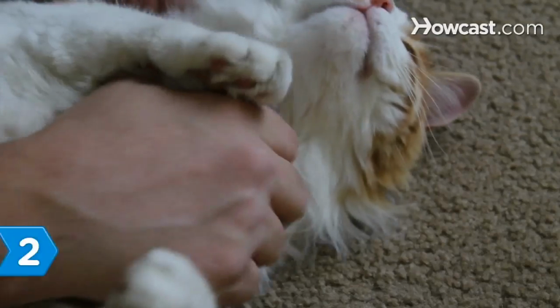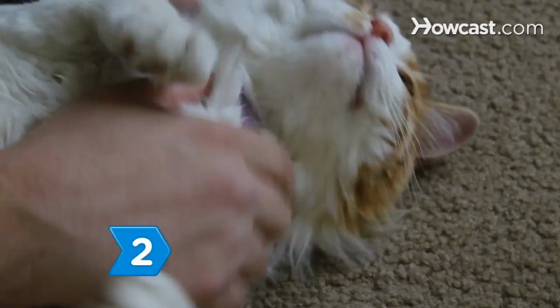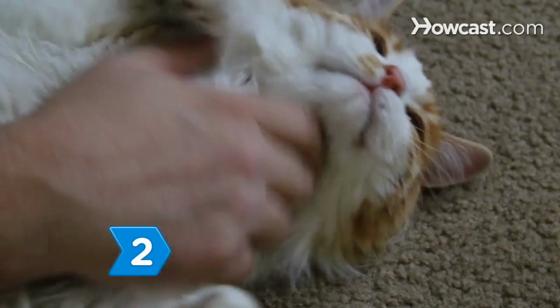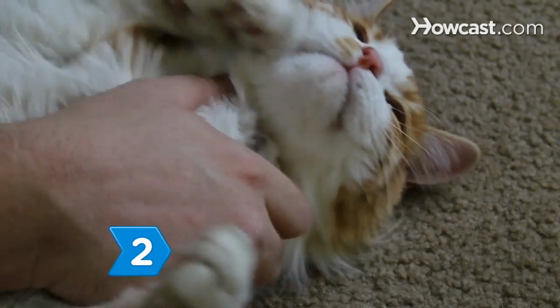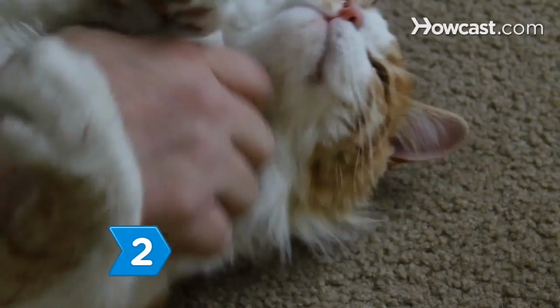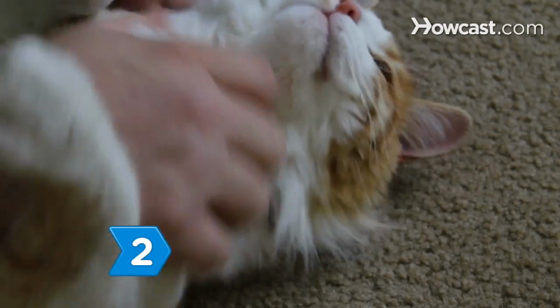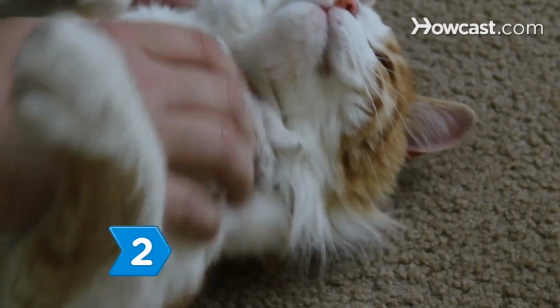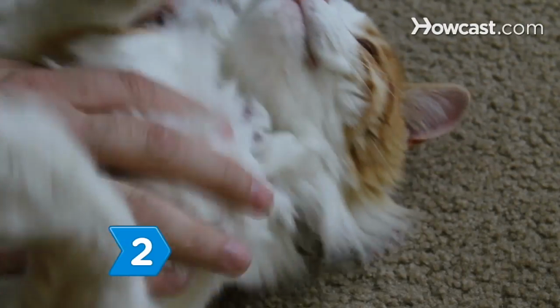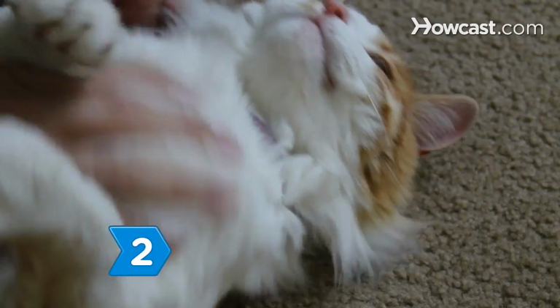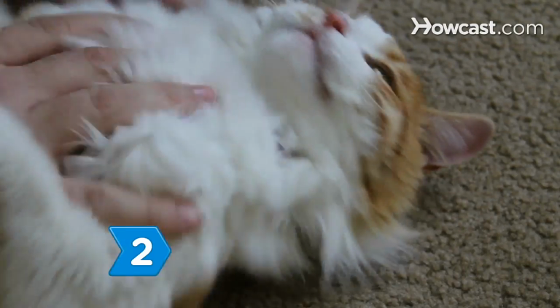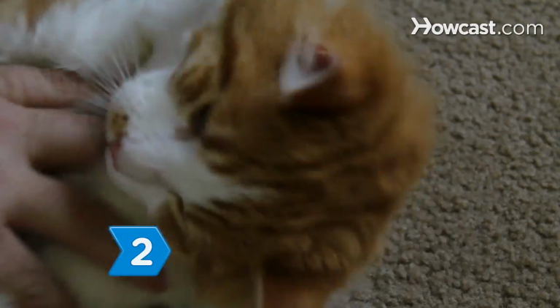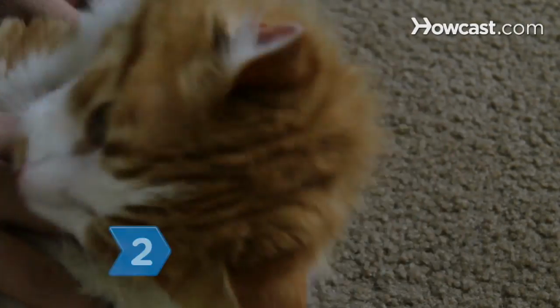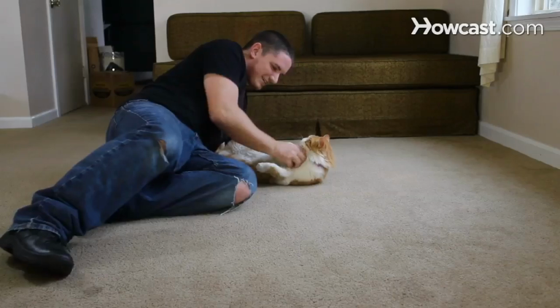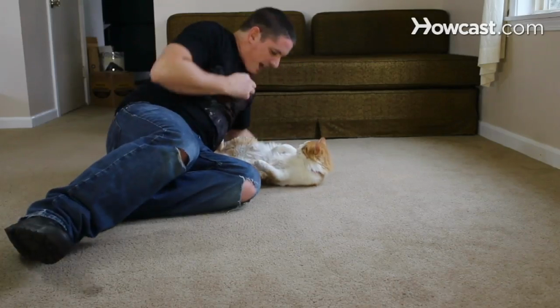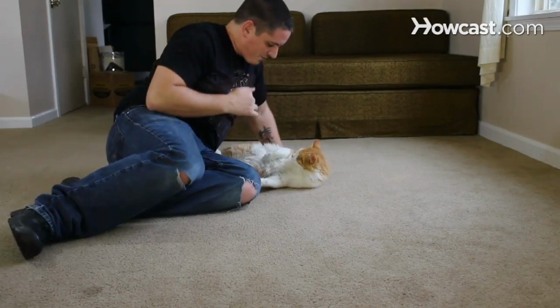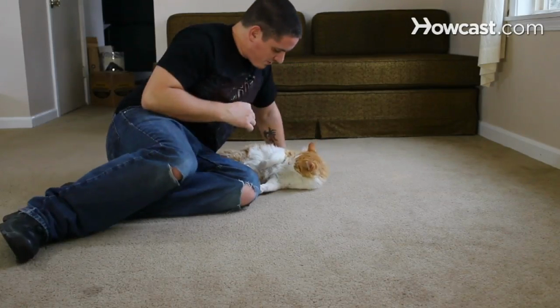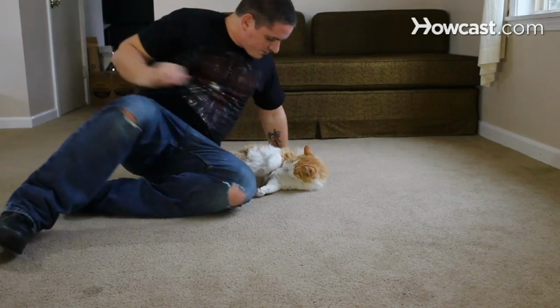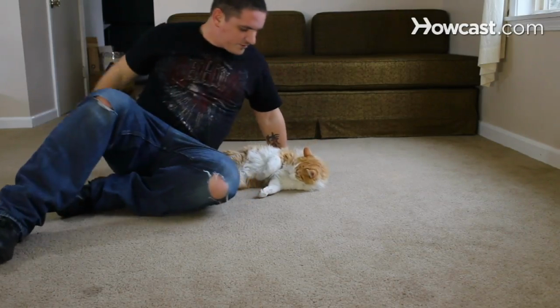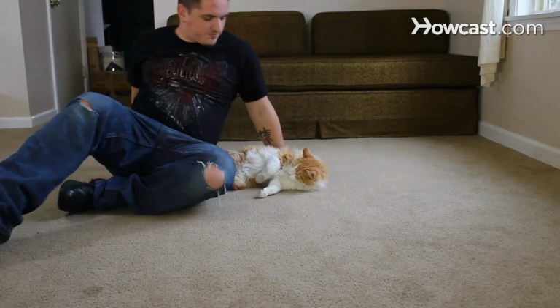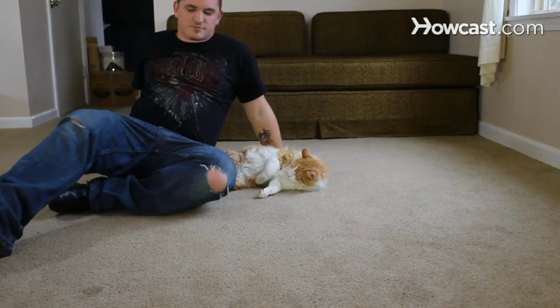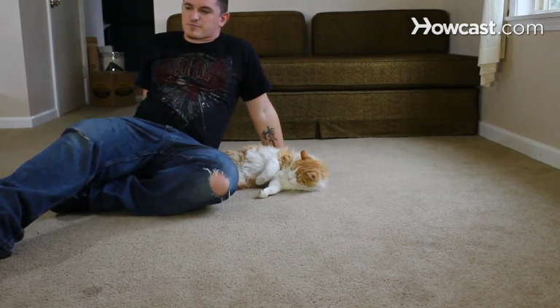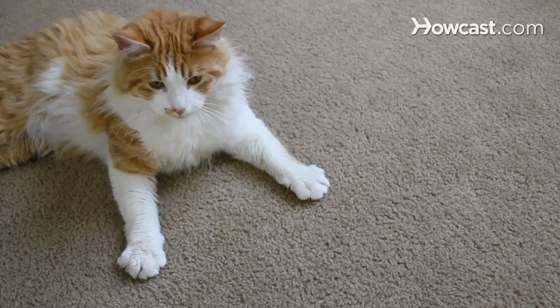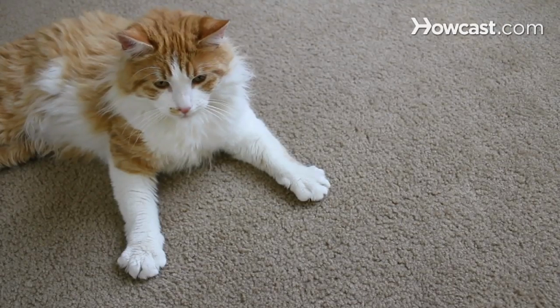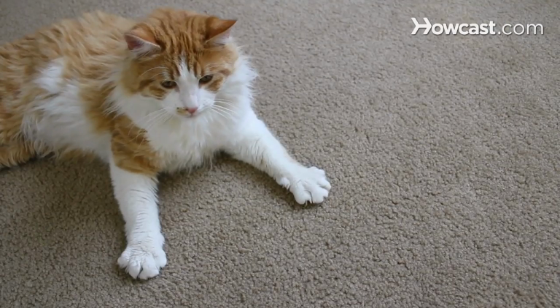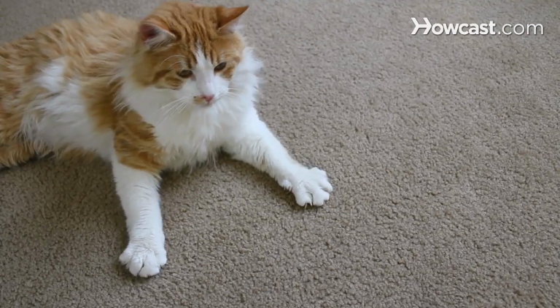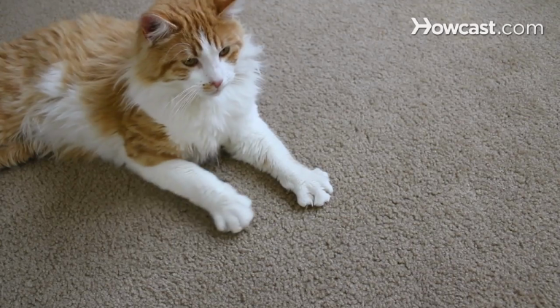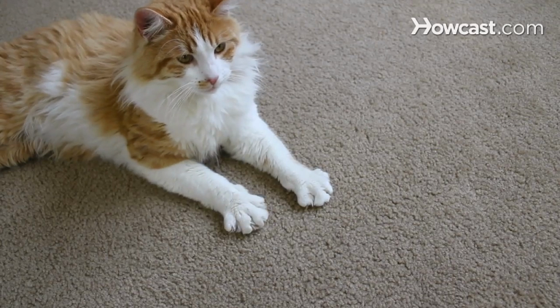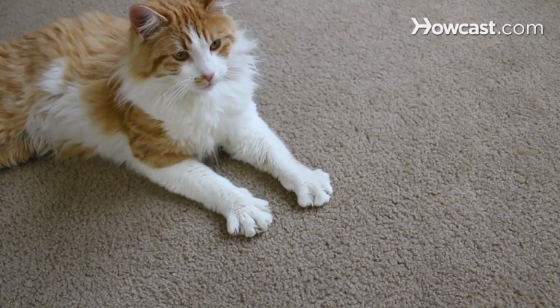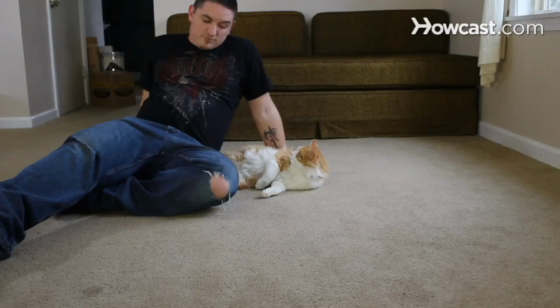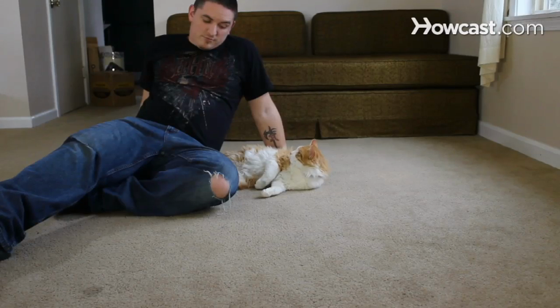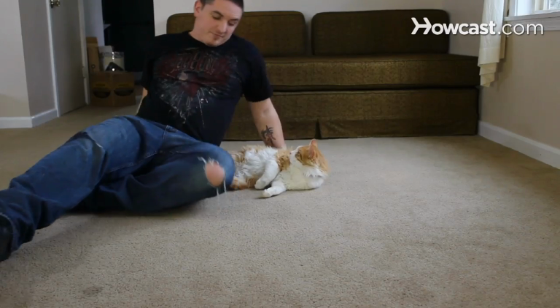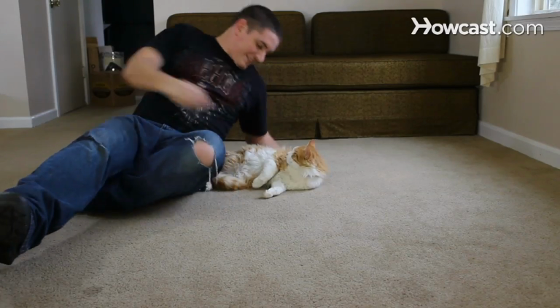Step 2. Stop the game as soon as you see the cat begin to expose its claws or teeth. Wait for the cat to calm down, and then resume the game.